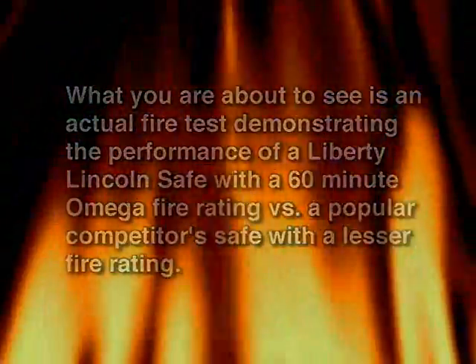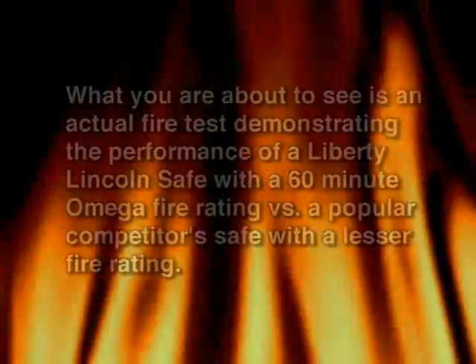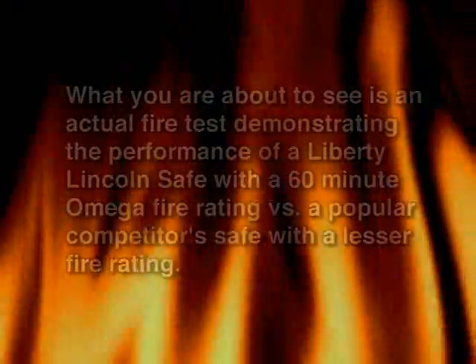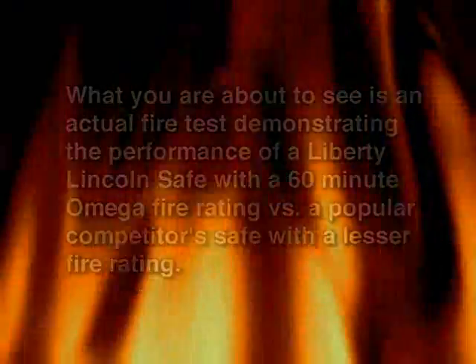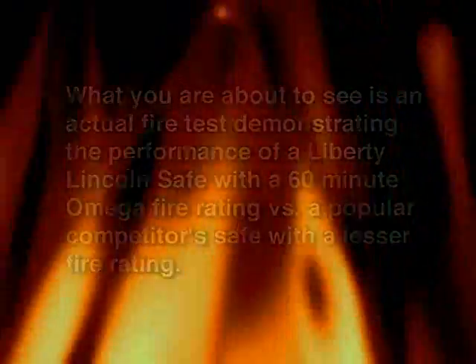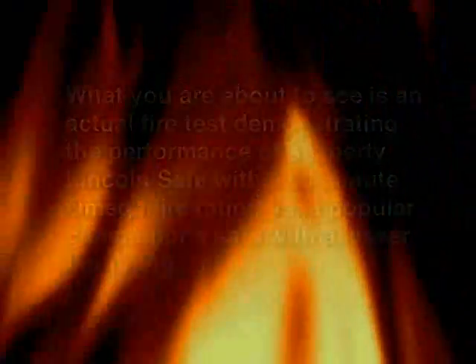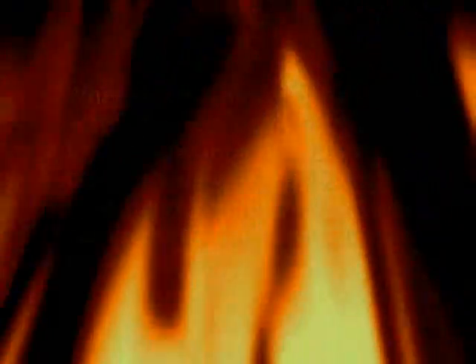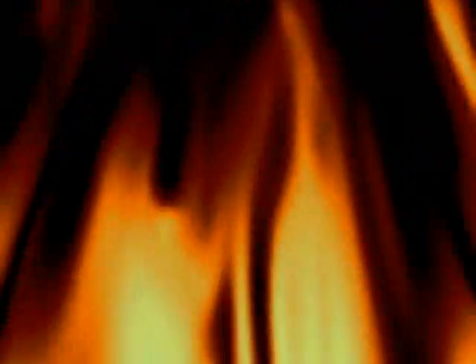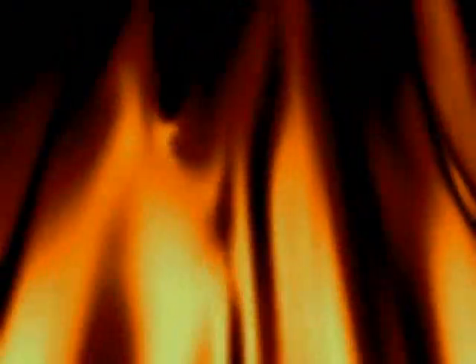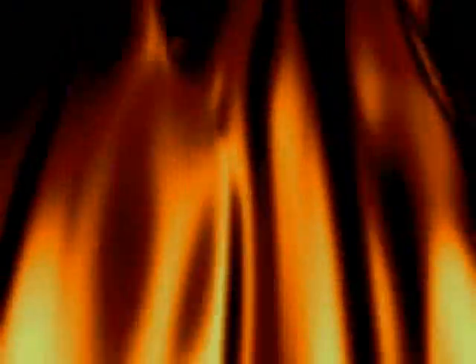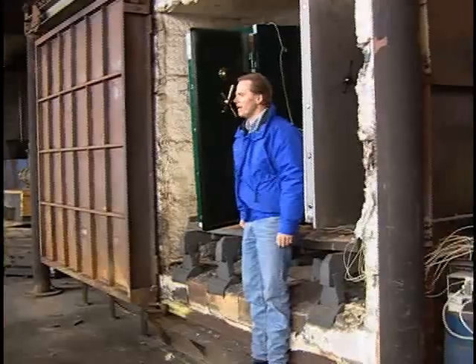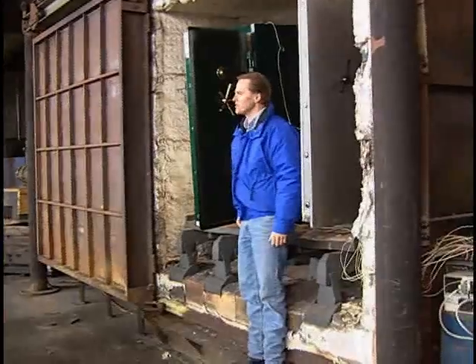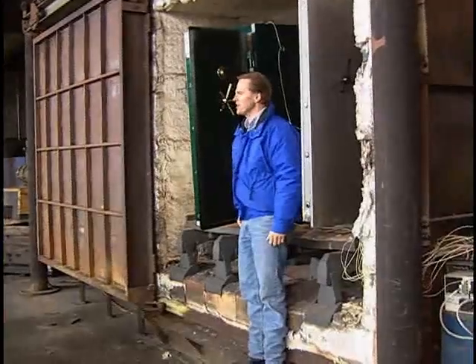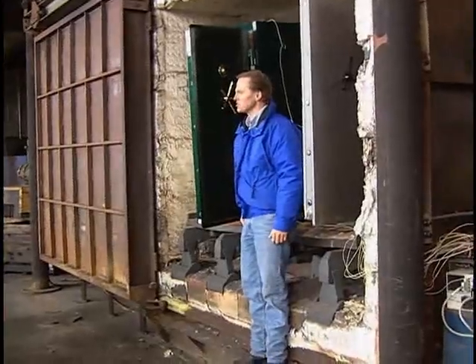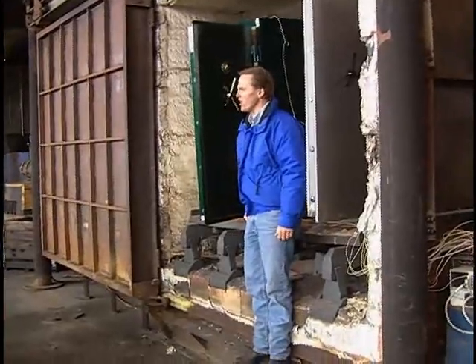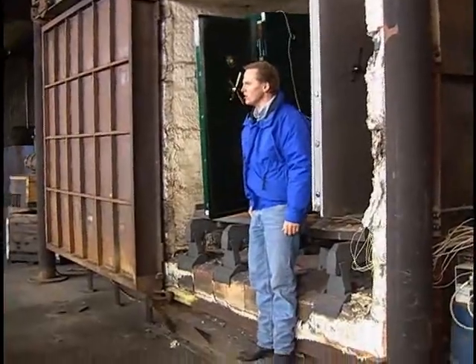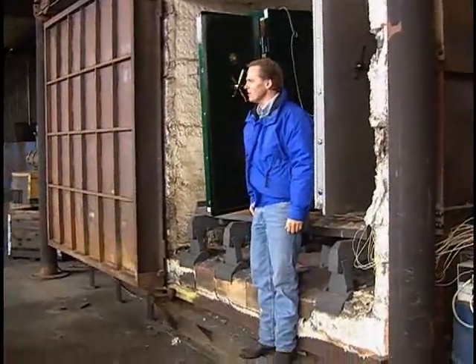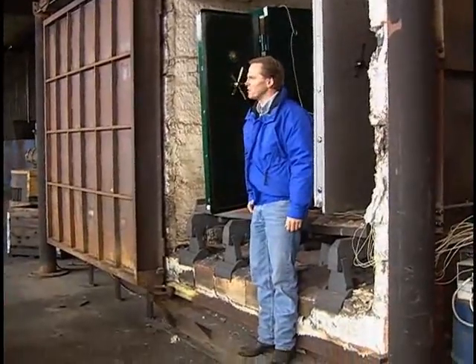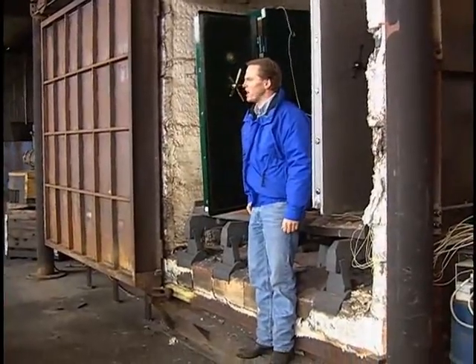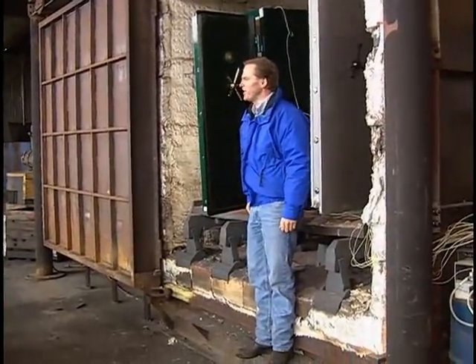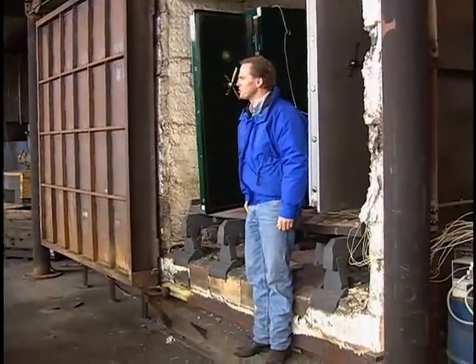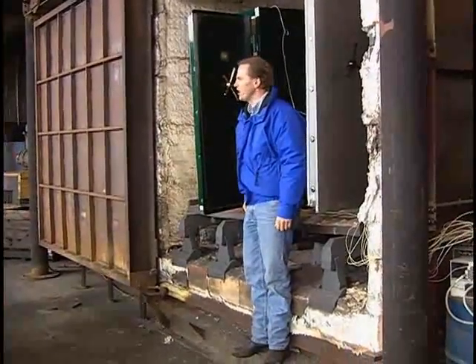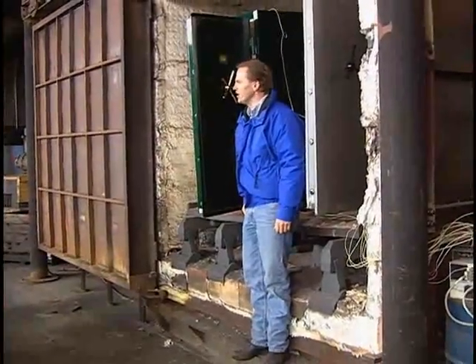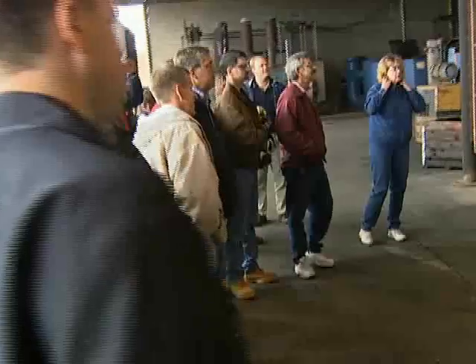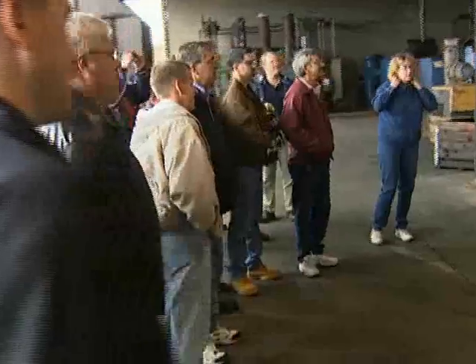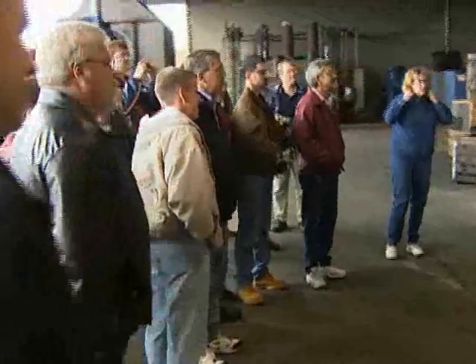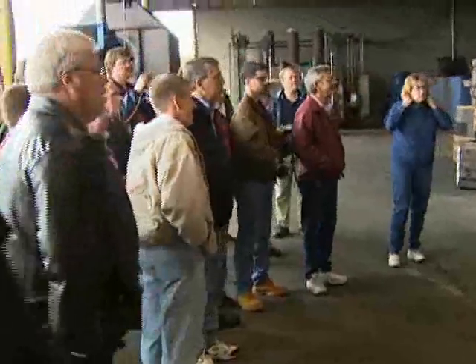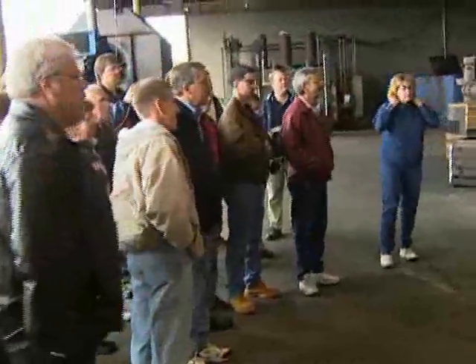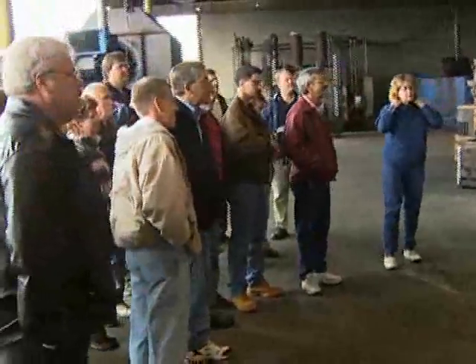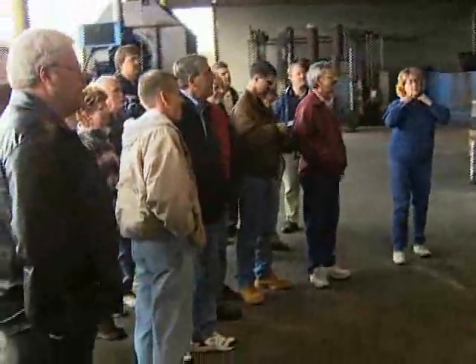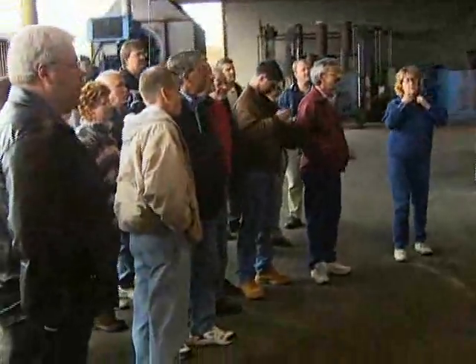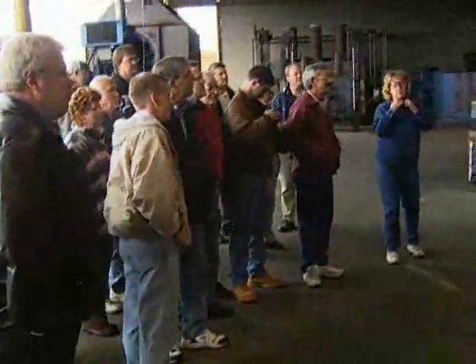Welcome everybody. My name is Ken Stoddart. I'm a design engineer. I've been setting this up this morning.